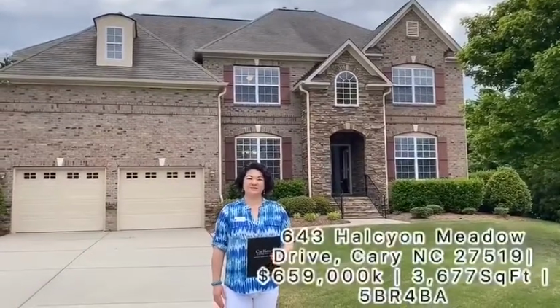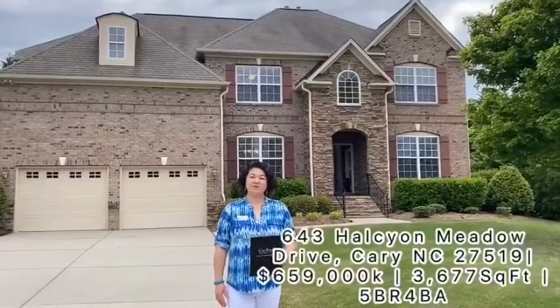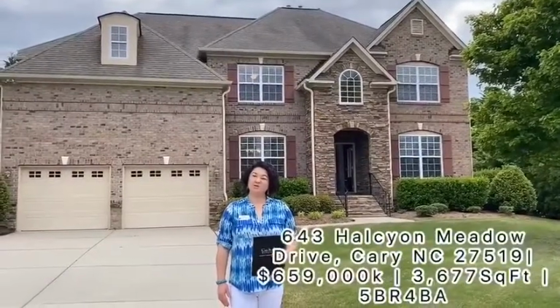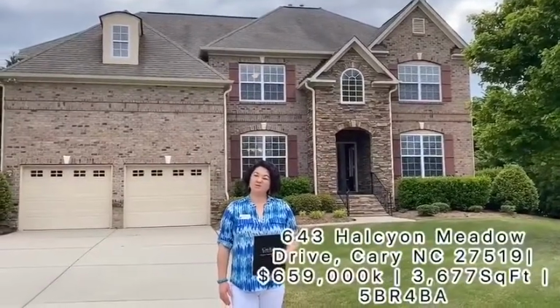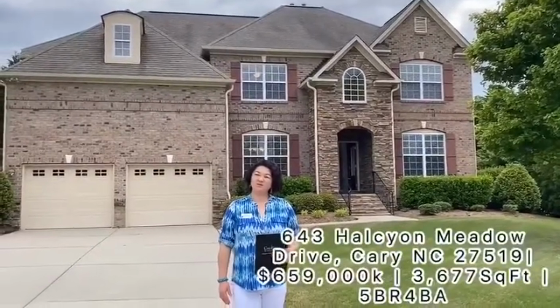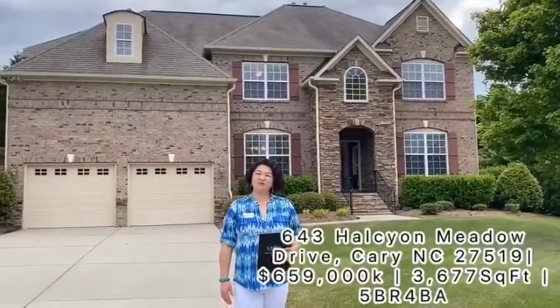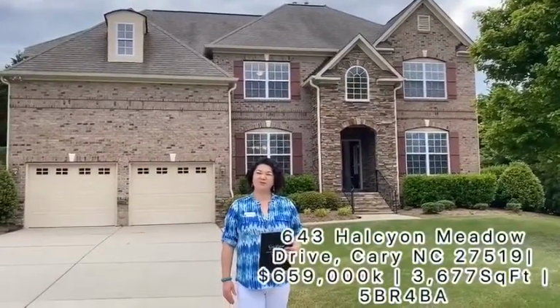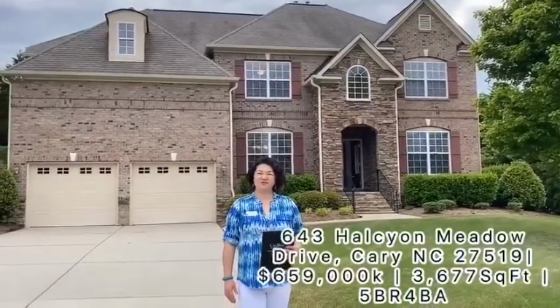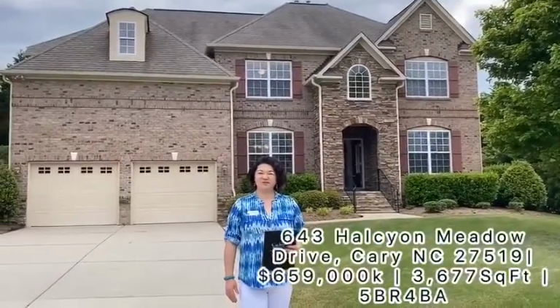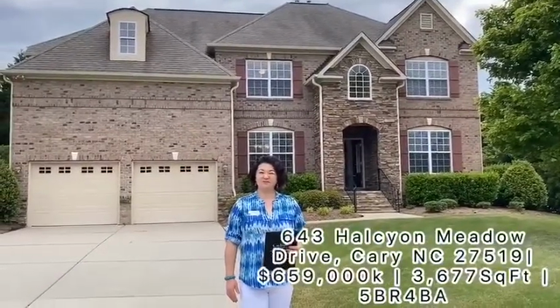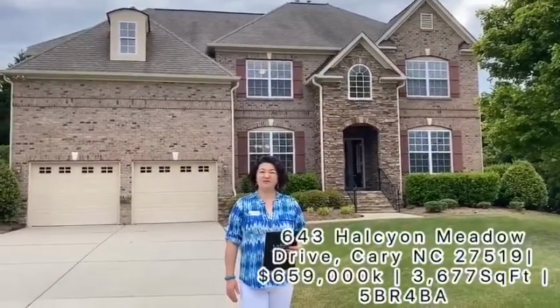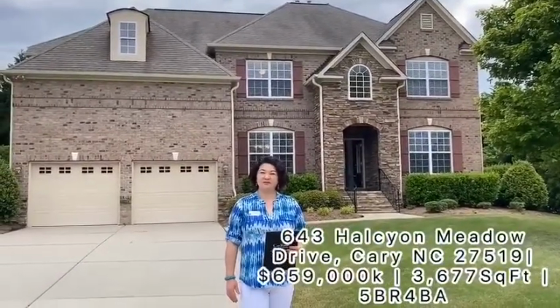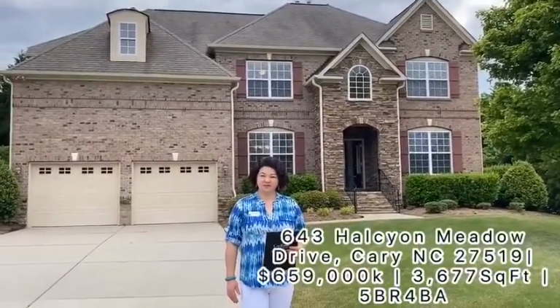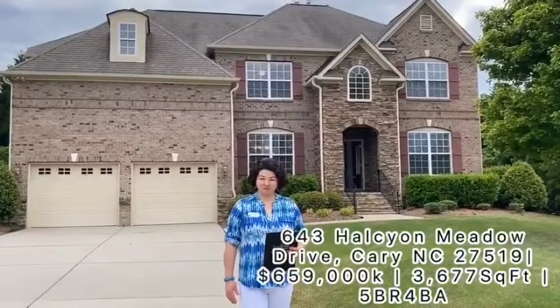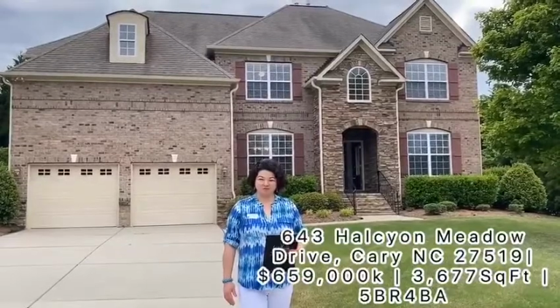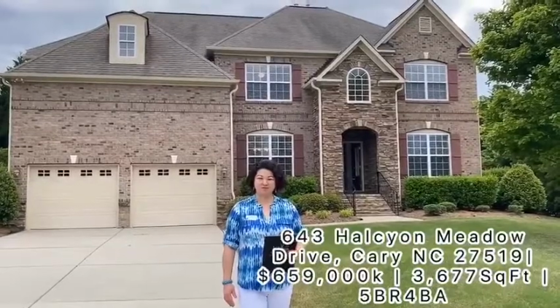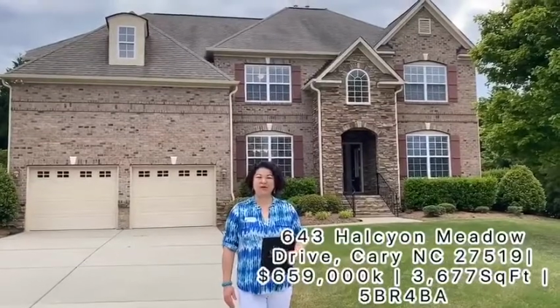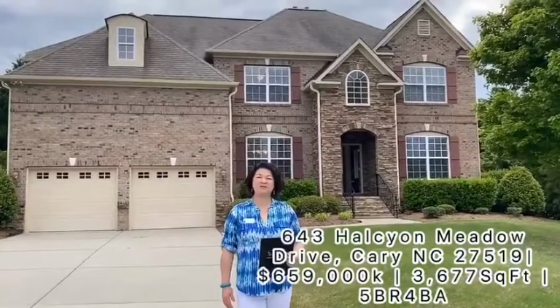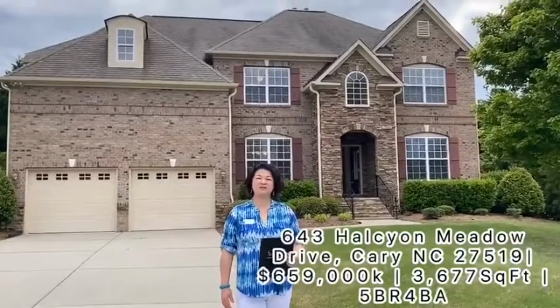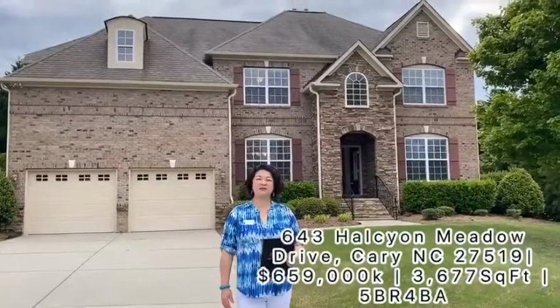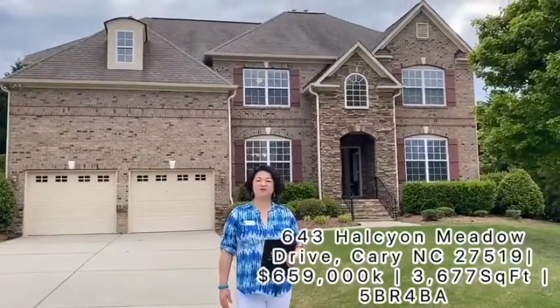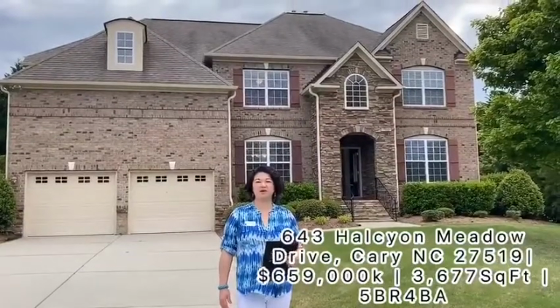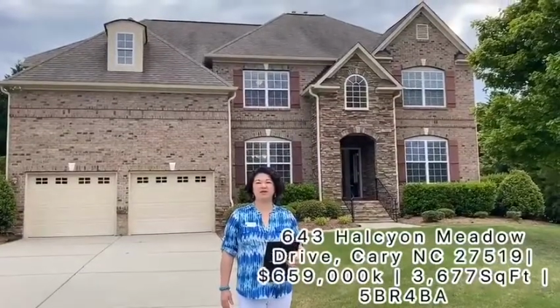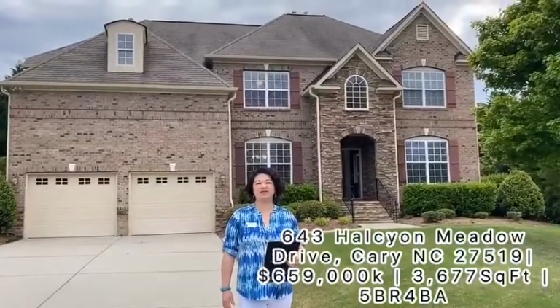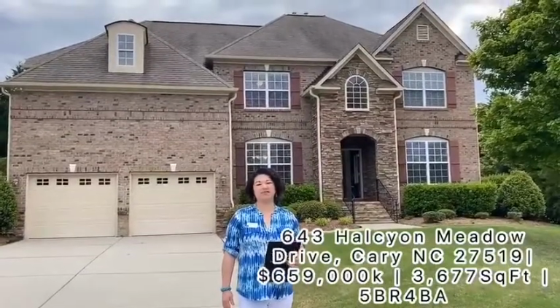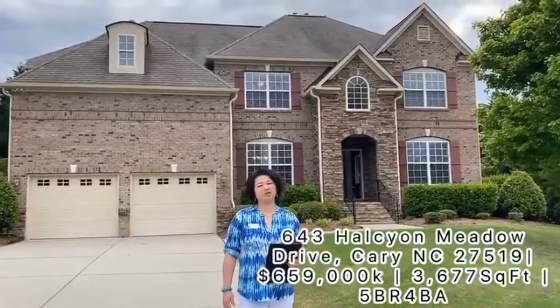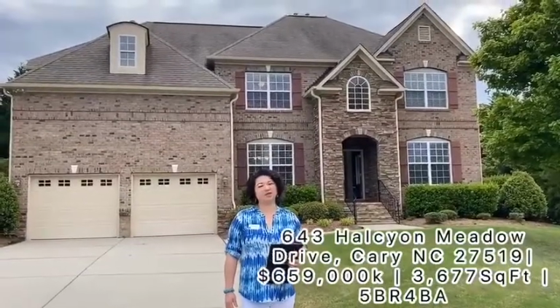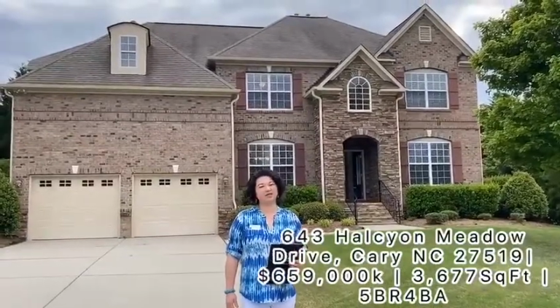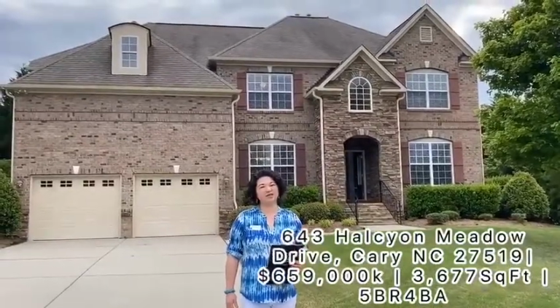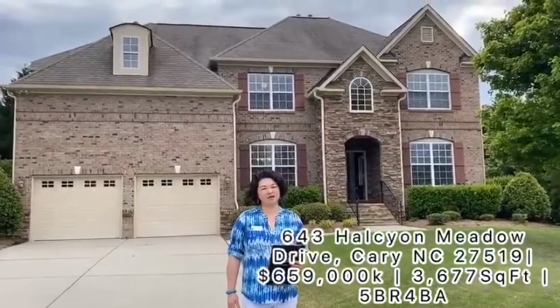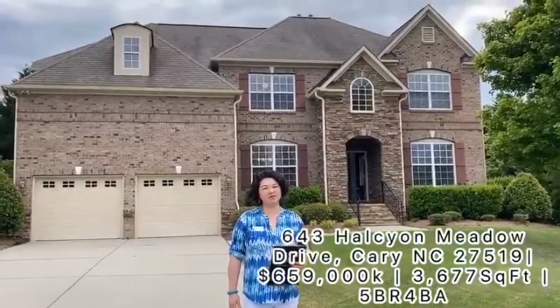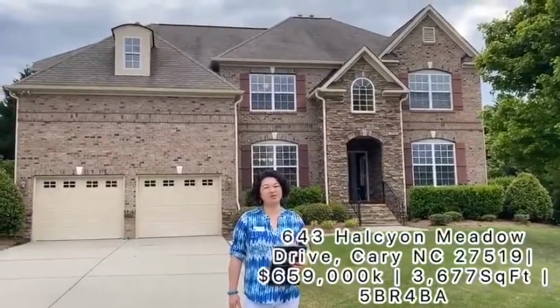Welcome to my new listing, 643 Healthier Meadow Drive. This is located in the Karamorp.